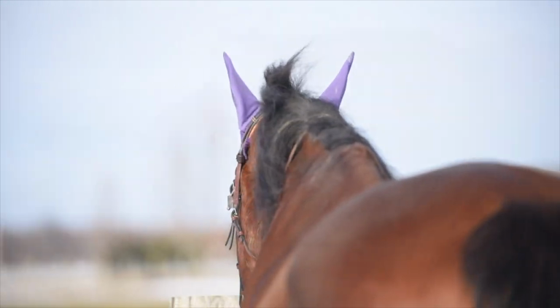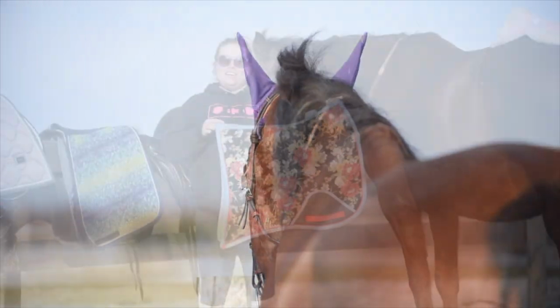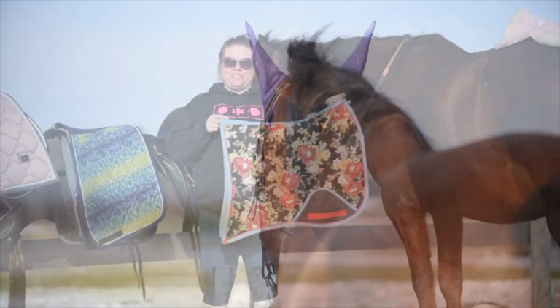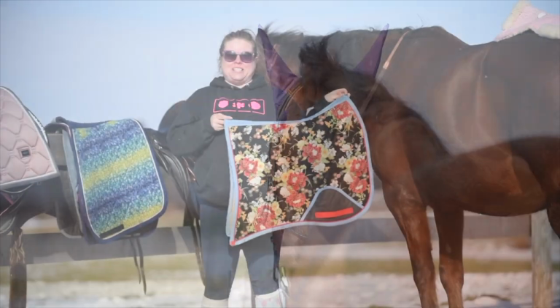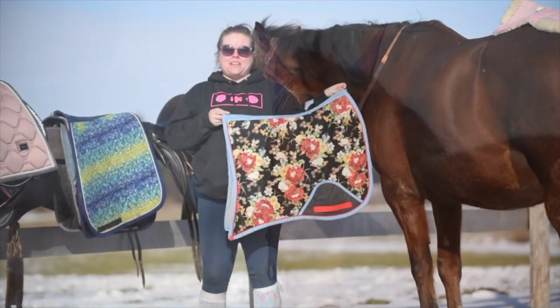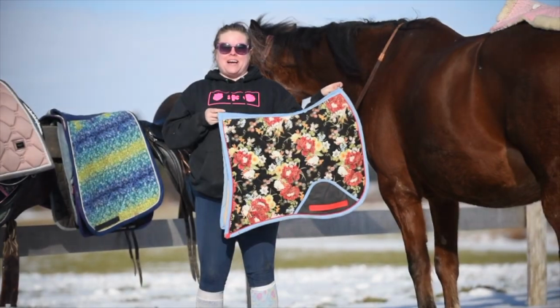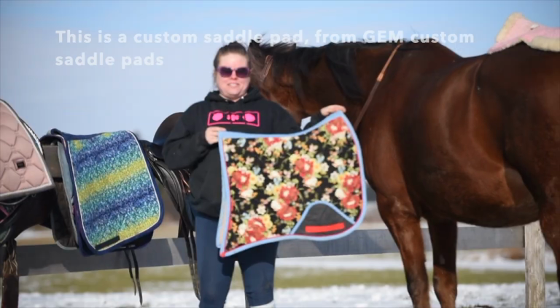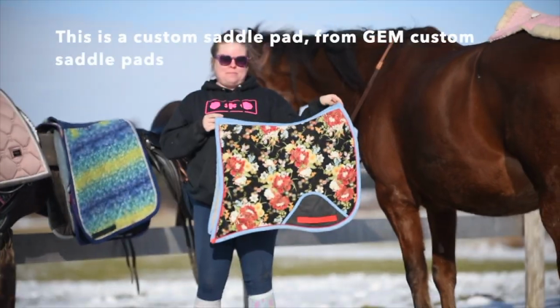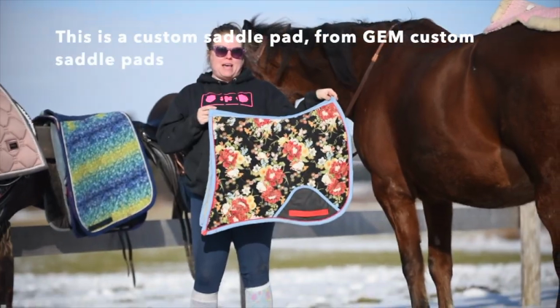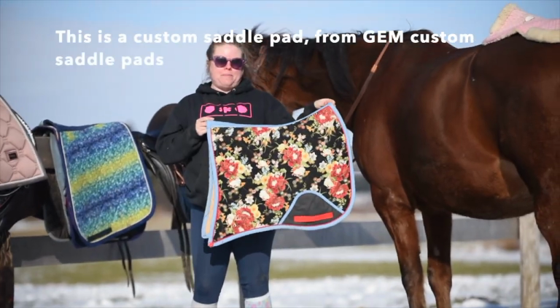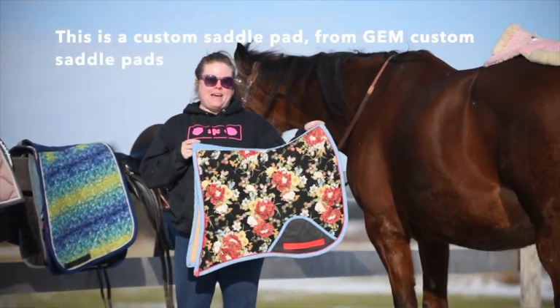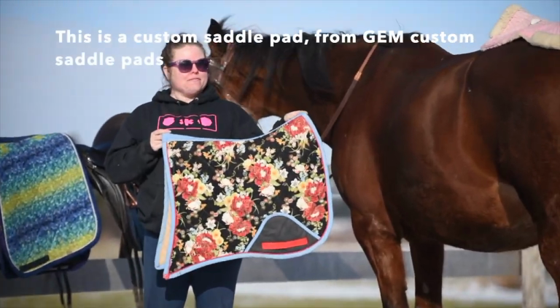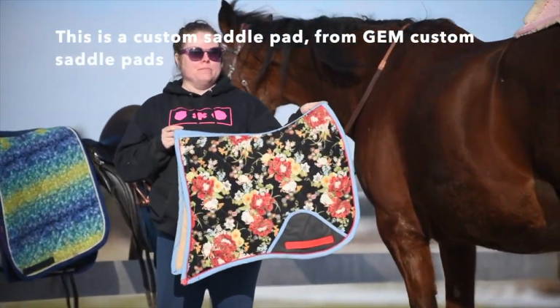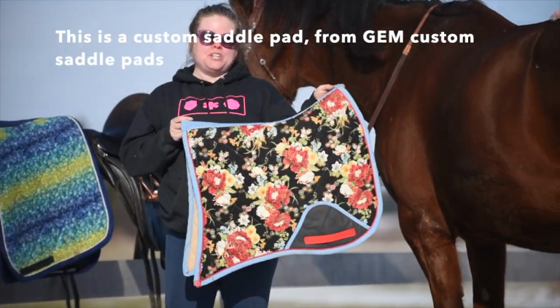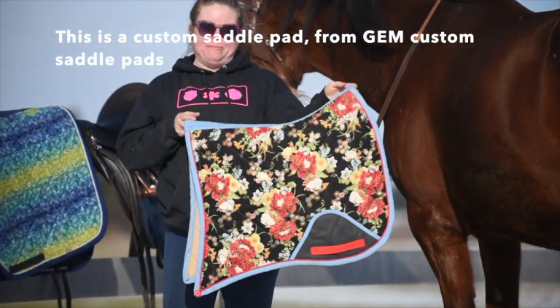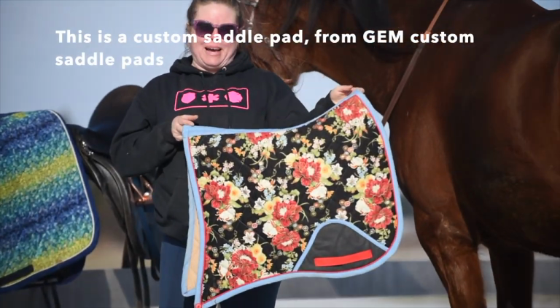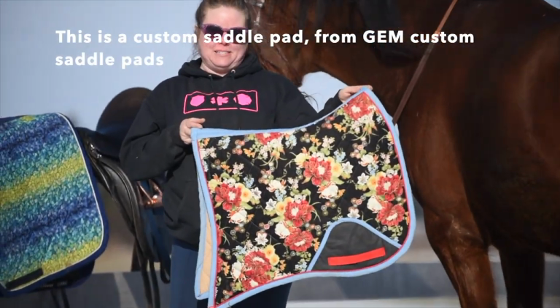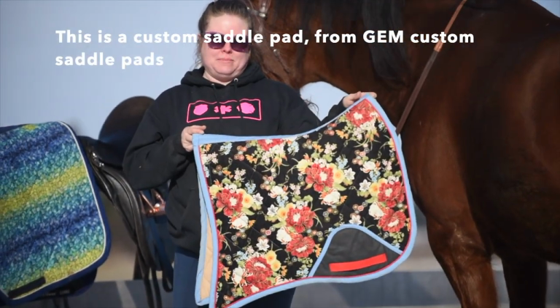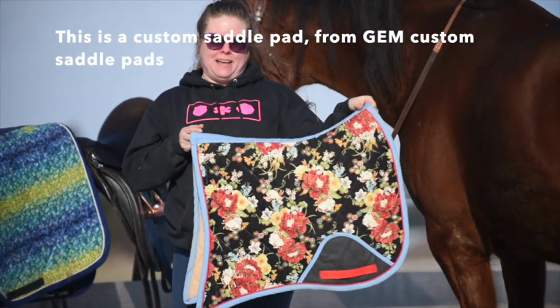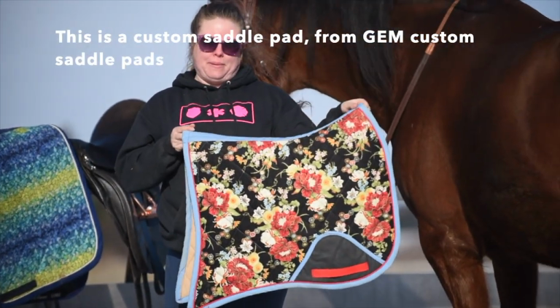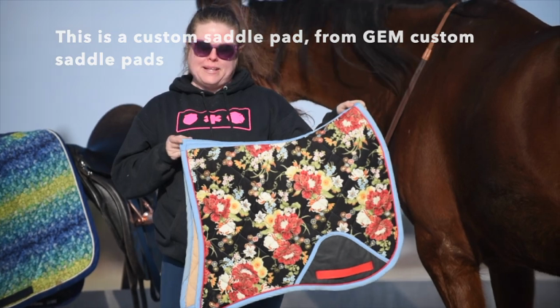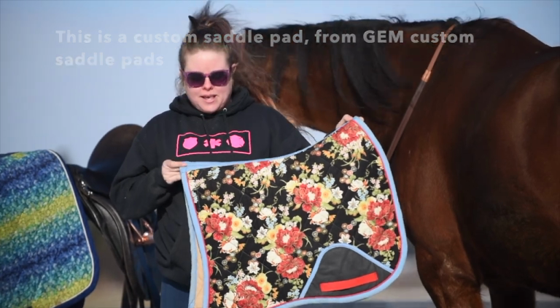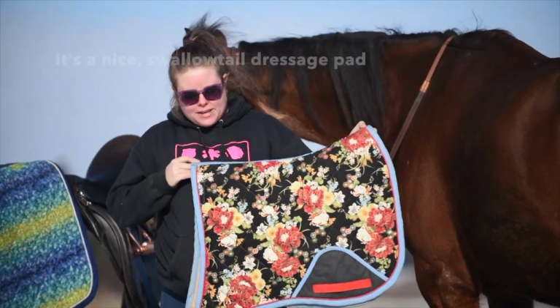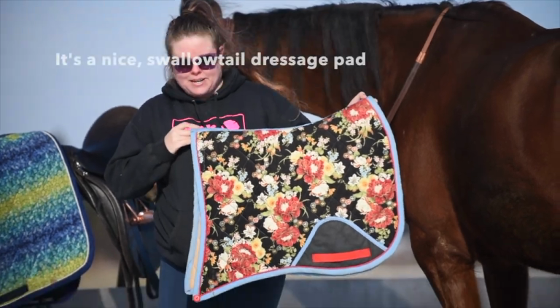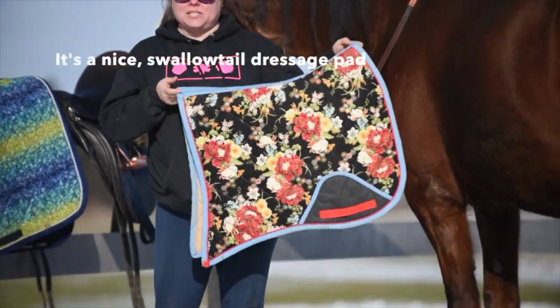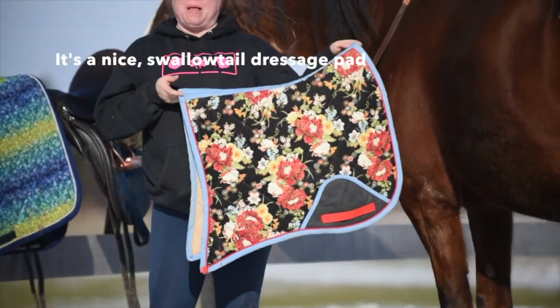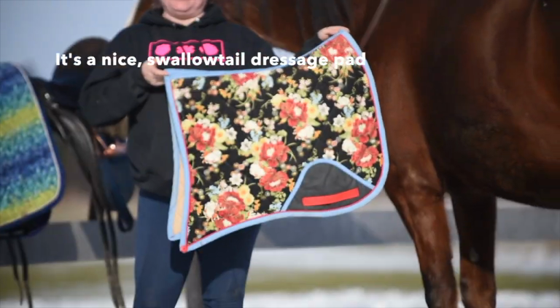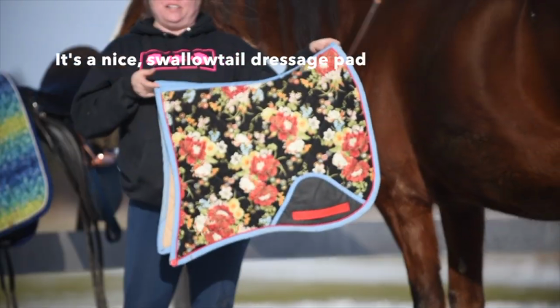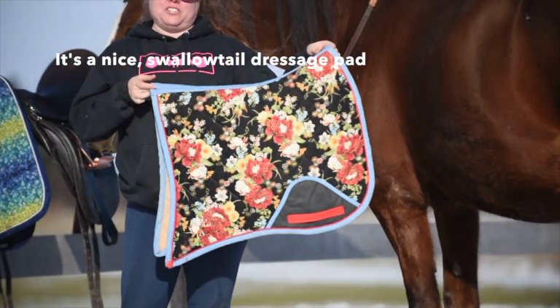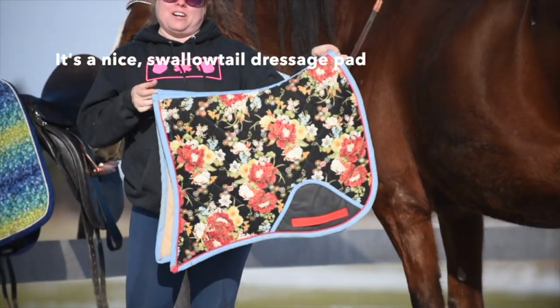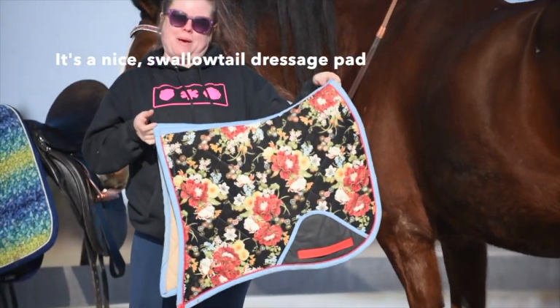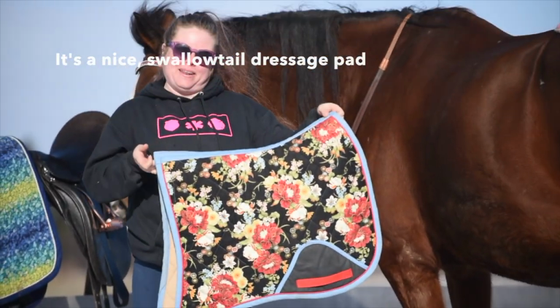This is a custom saddle pad from Gem Custom Saddle Pads. It's a nice swallowtail dressage pad.